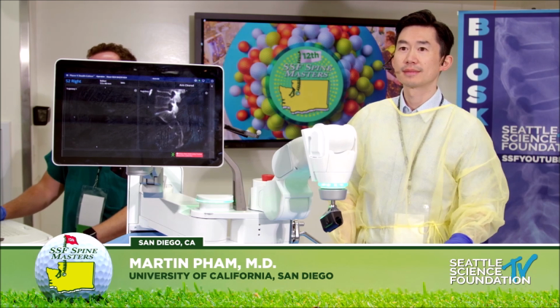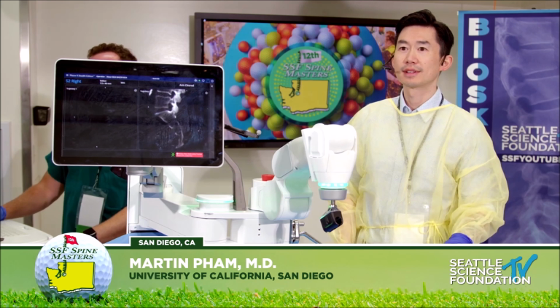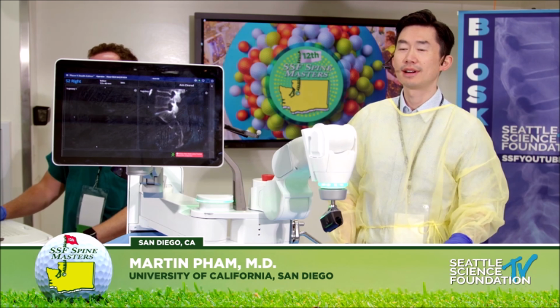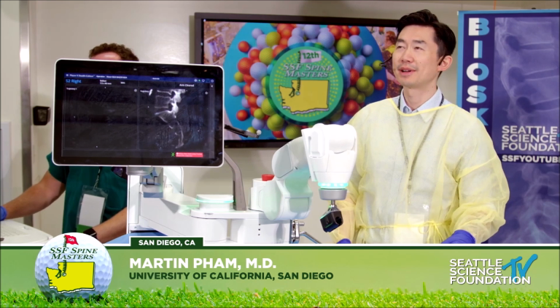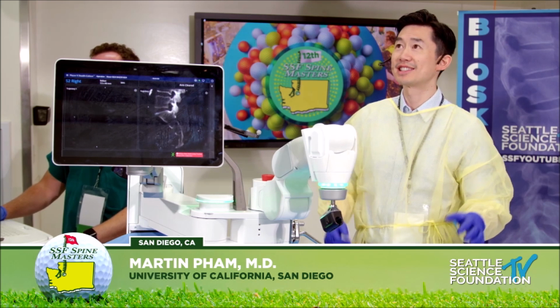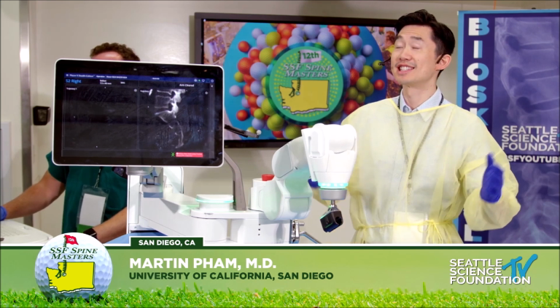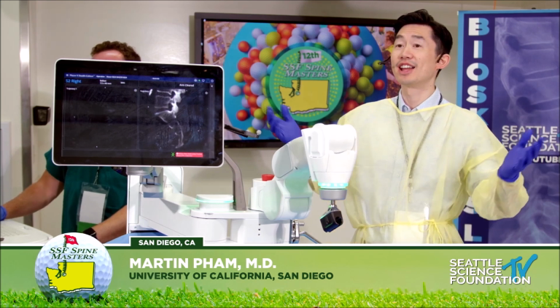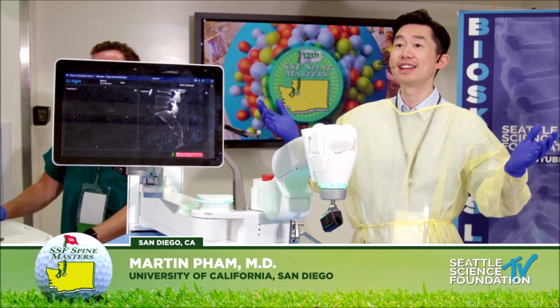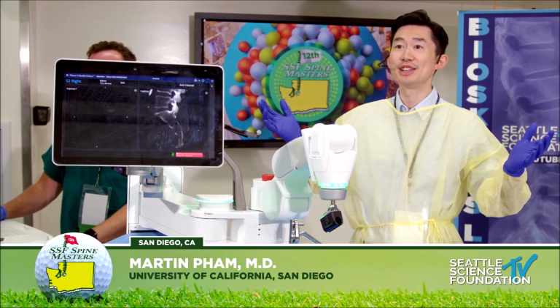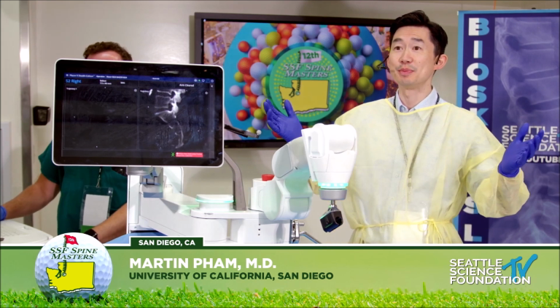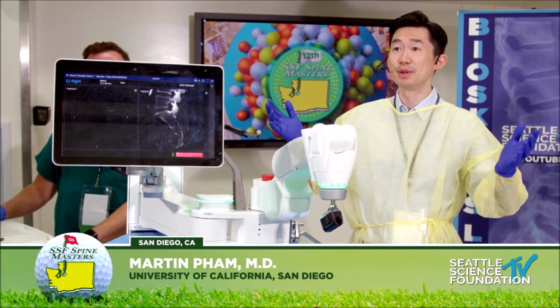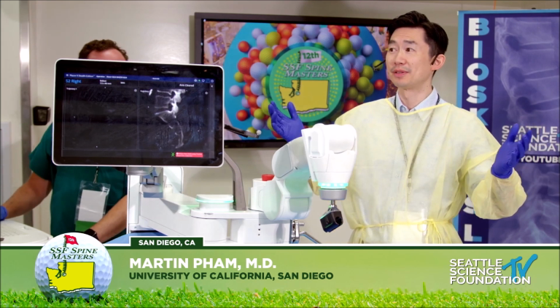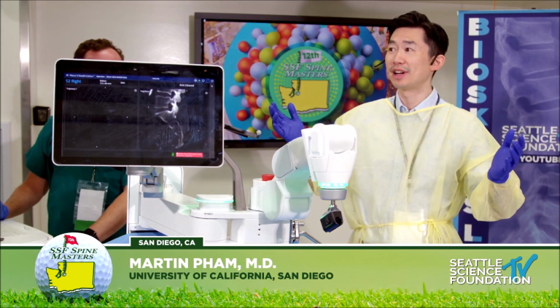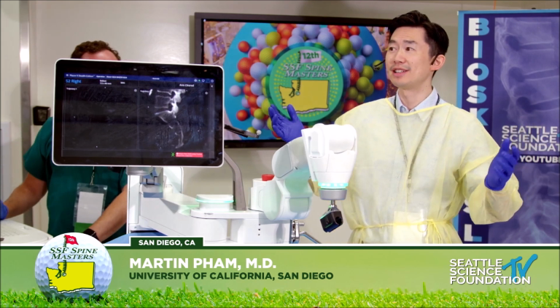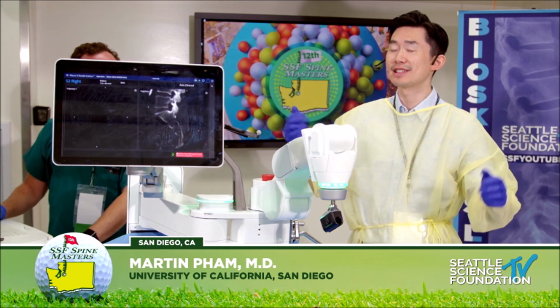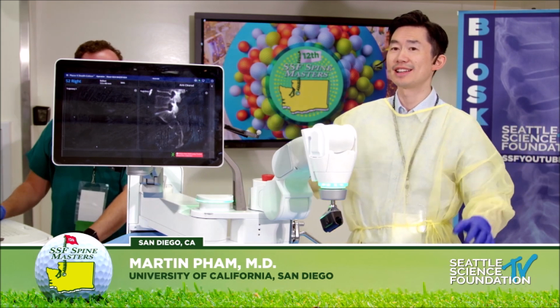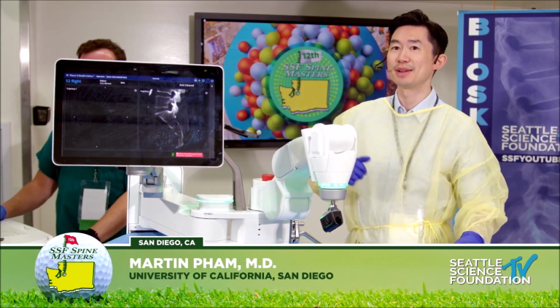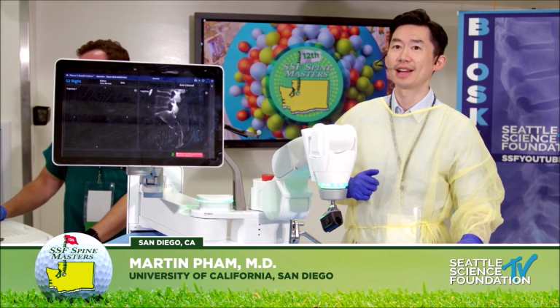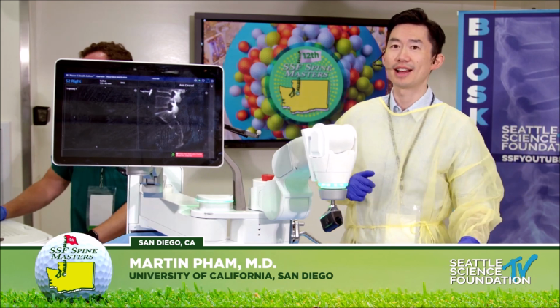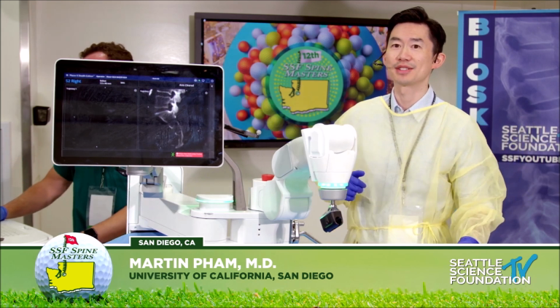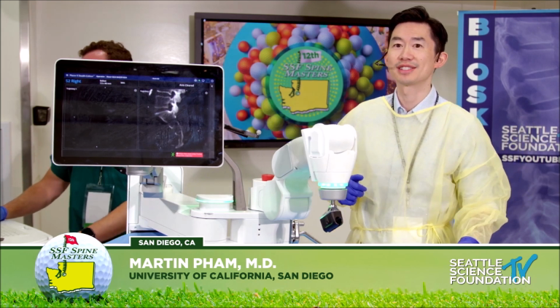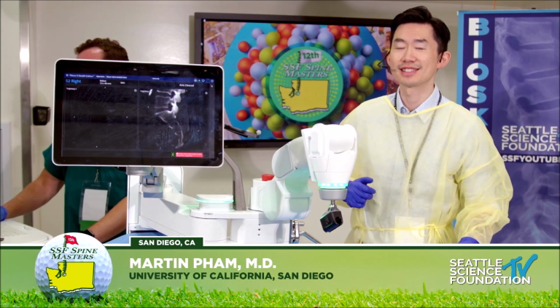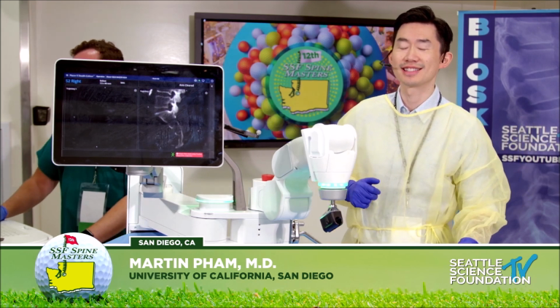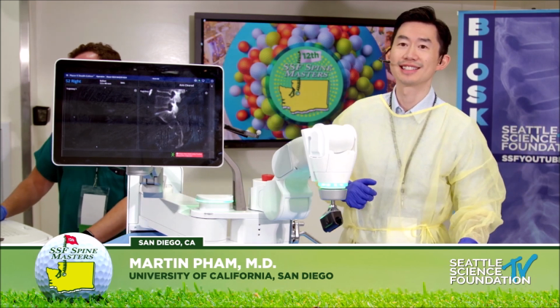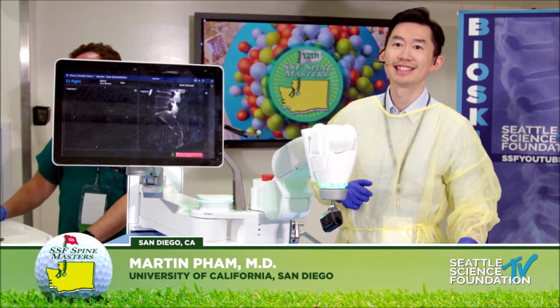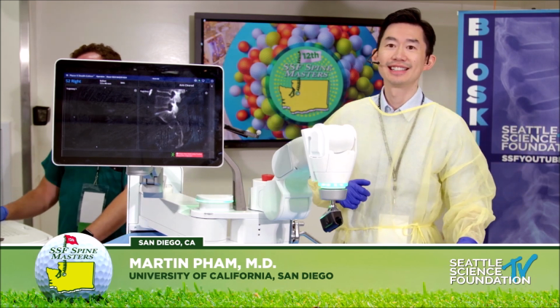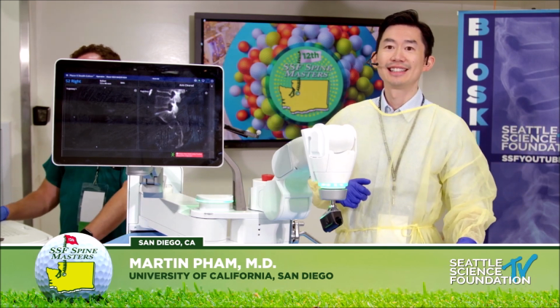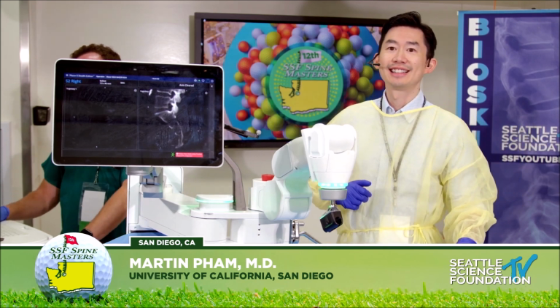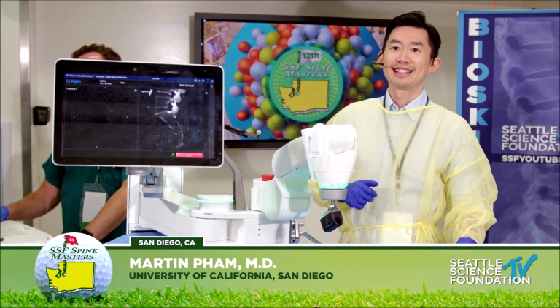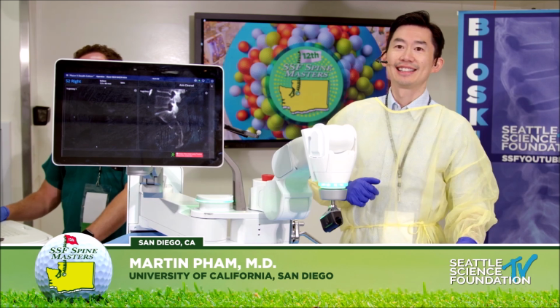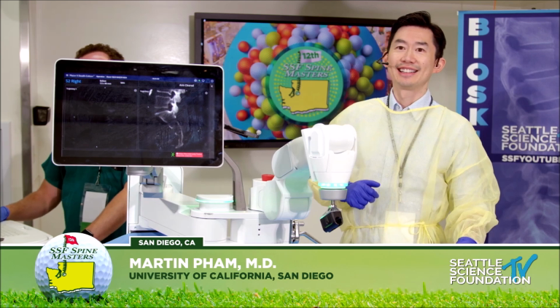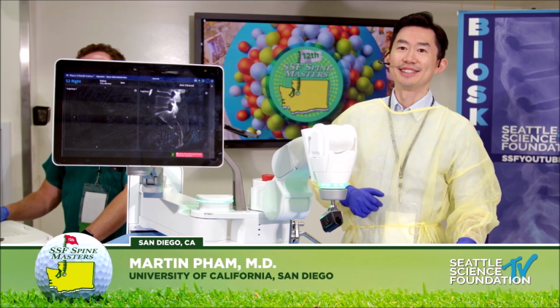Oh my God, this lighting is beautiful. I need this lighting in my house.